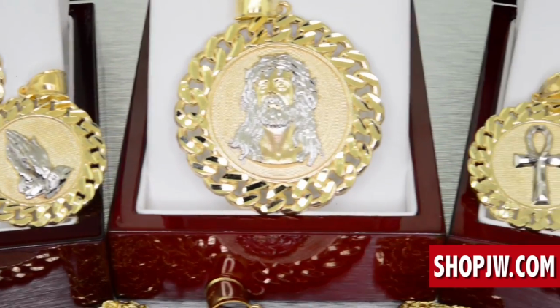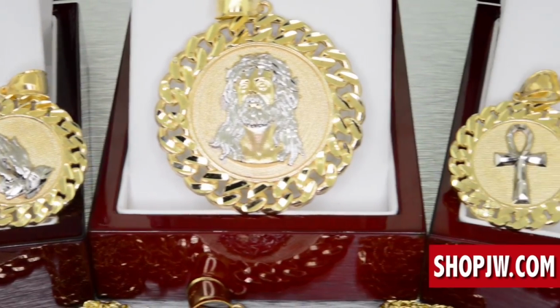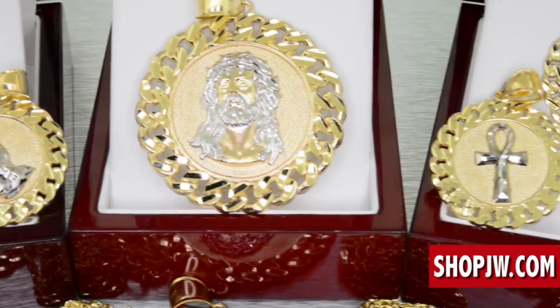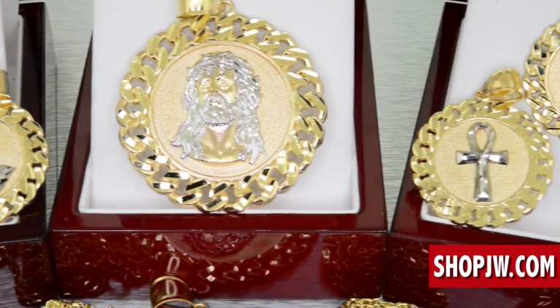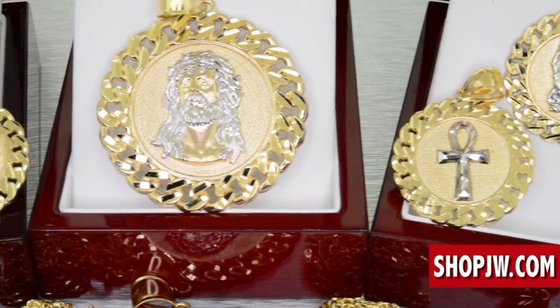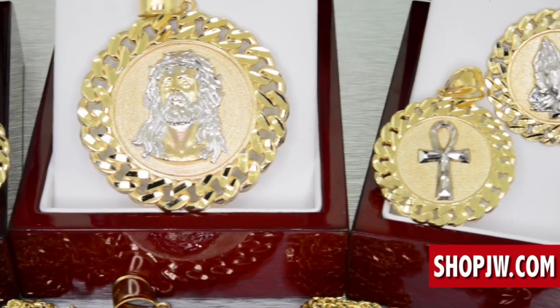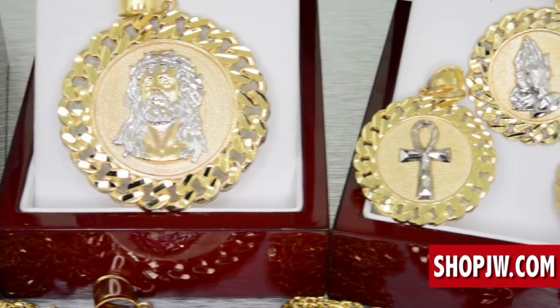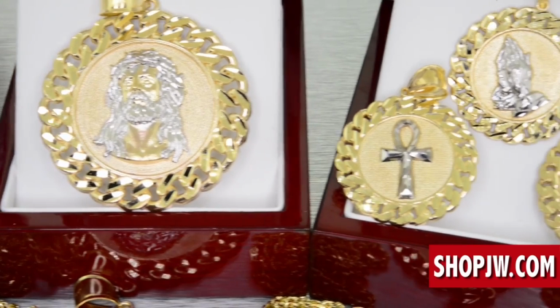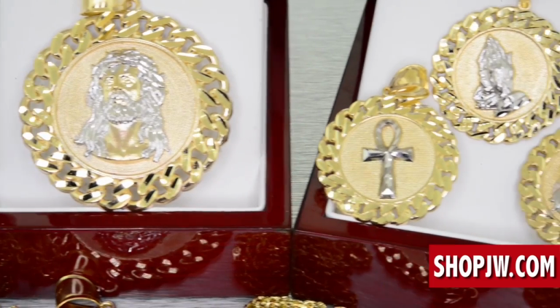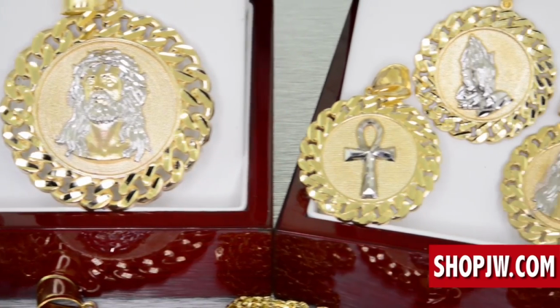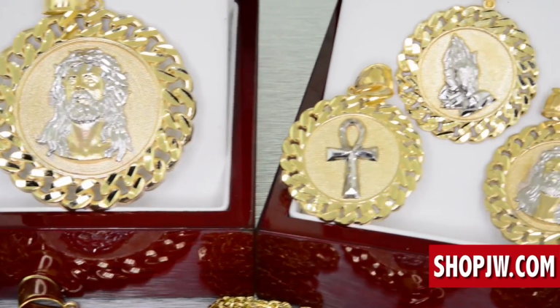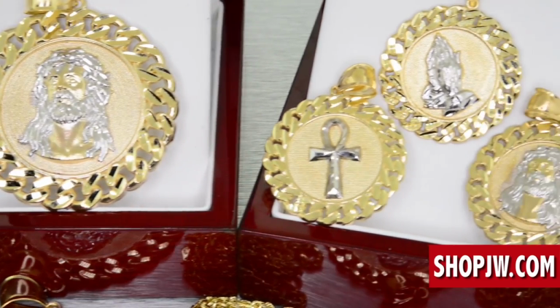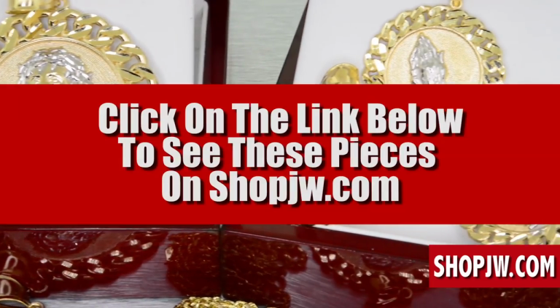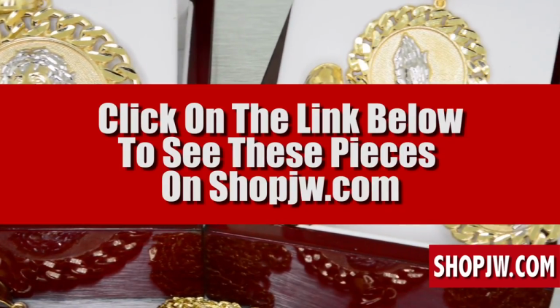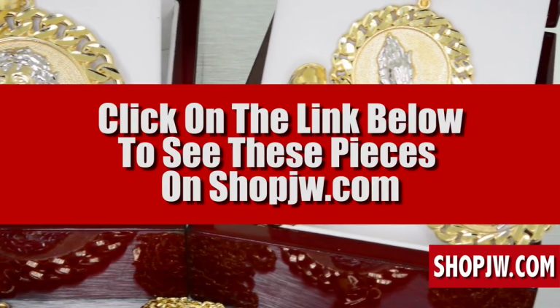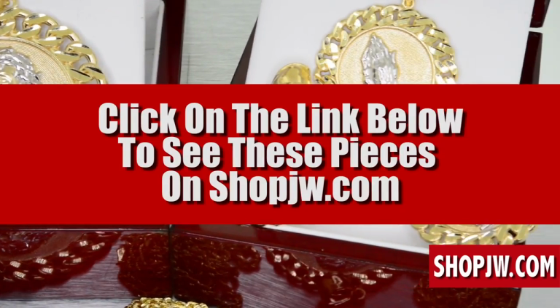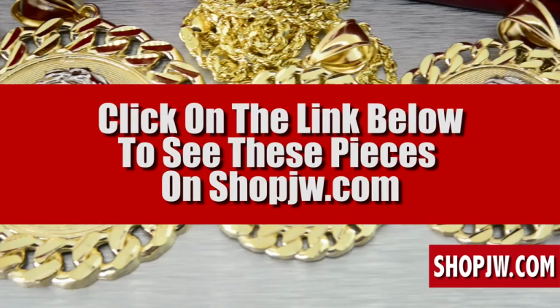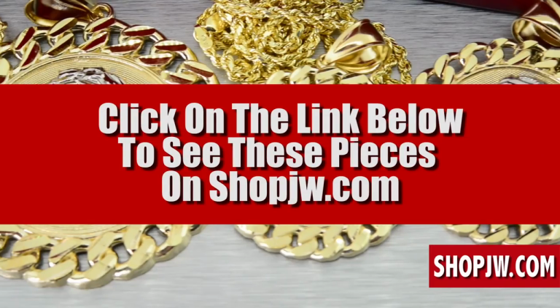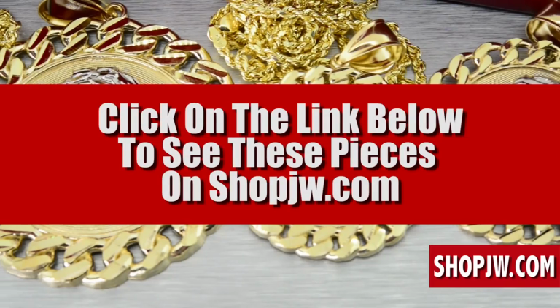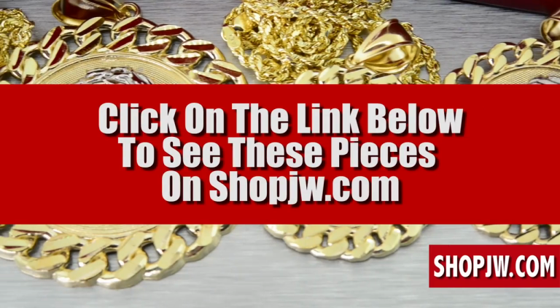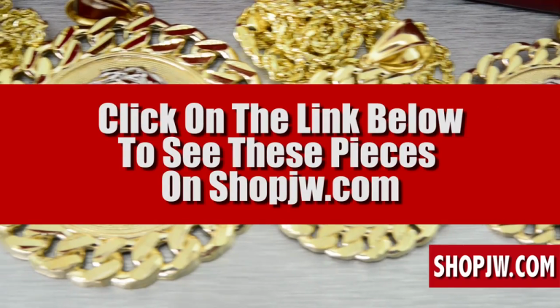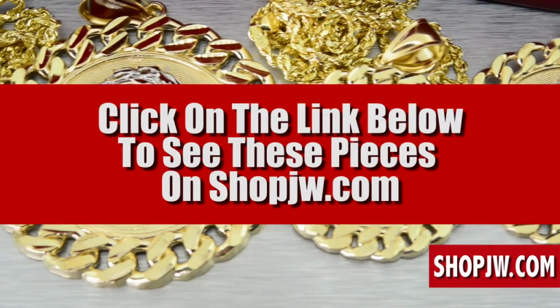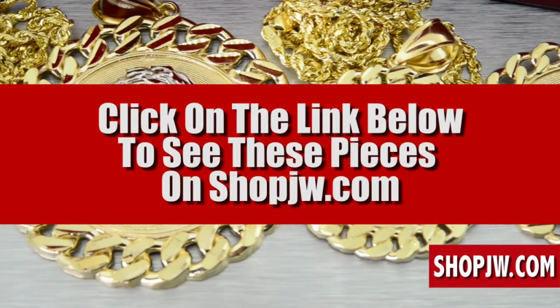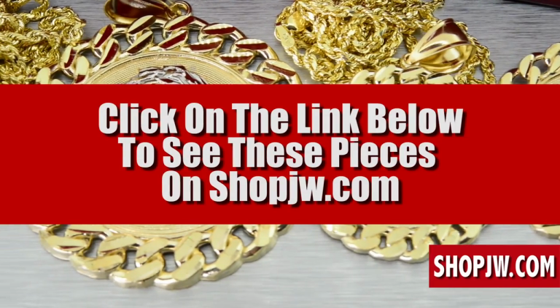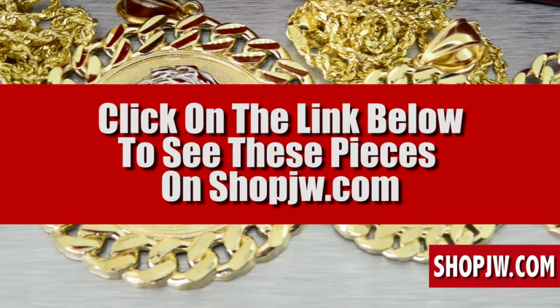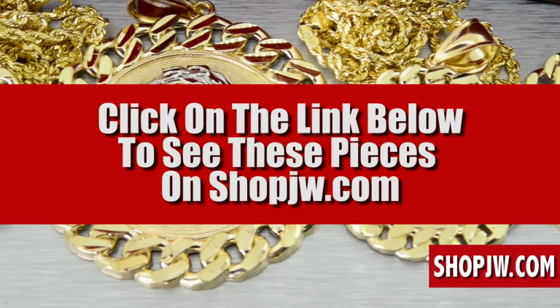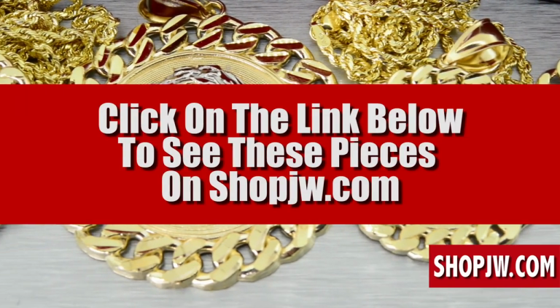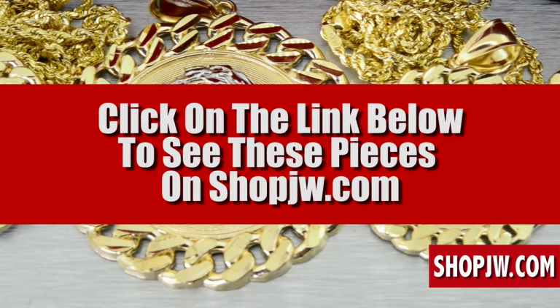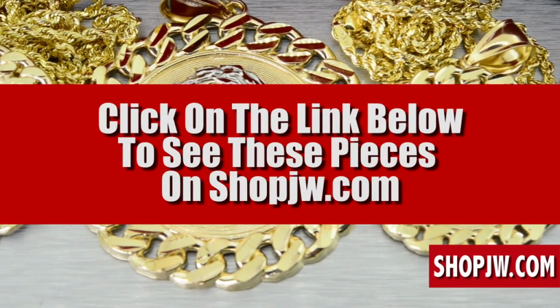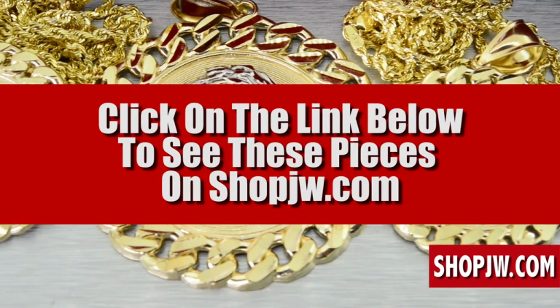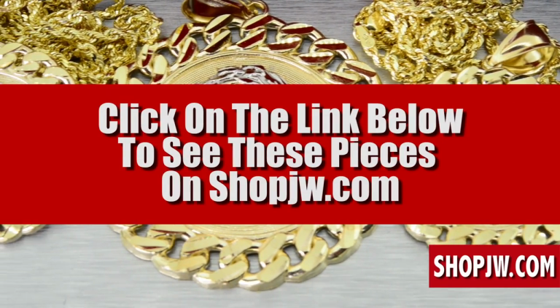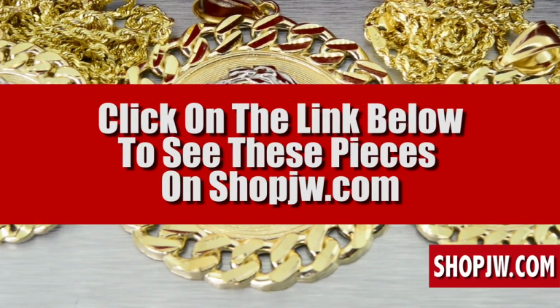Thank you for checking in — ShopJW.com, shop jewelry and watches.